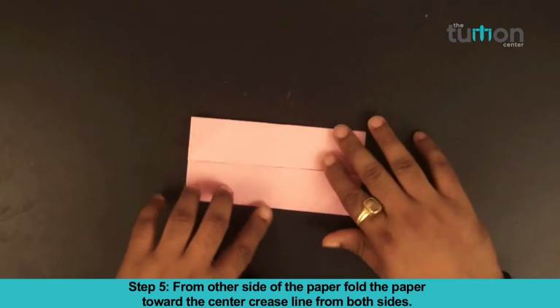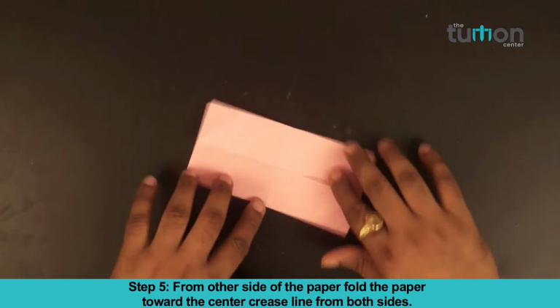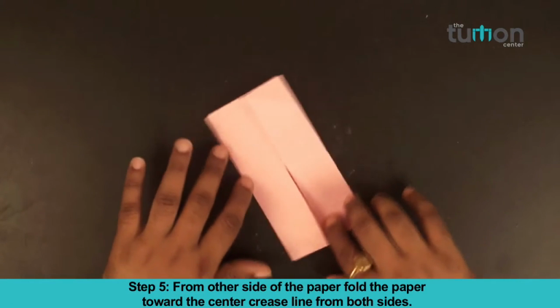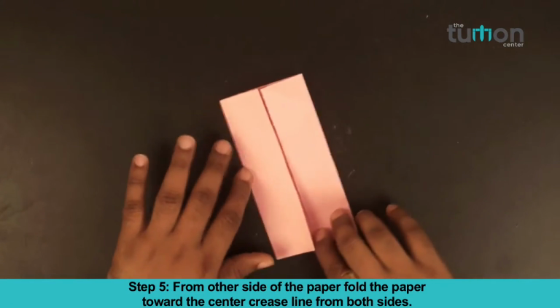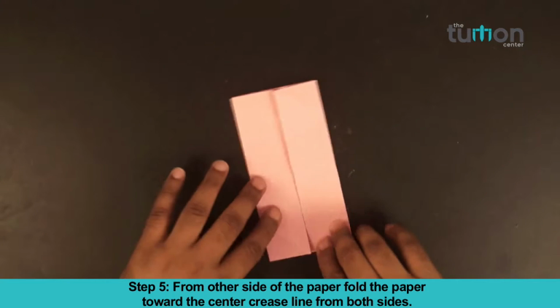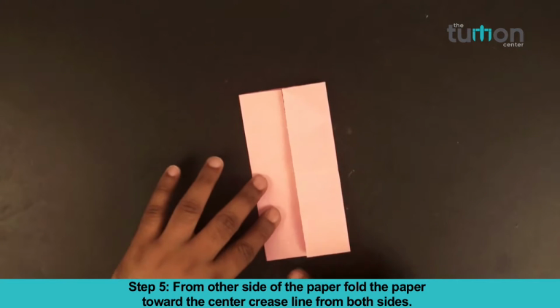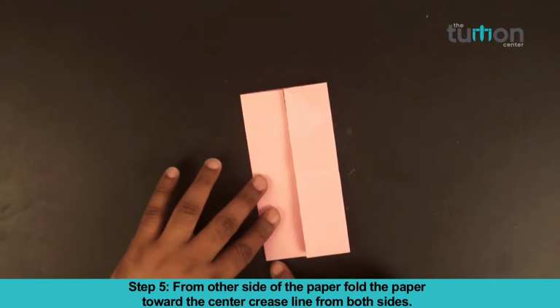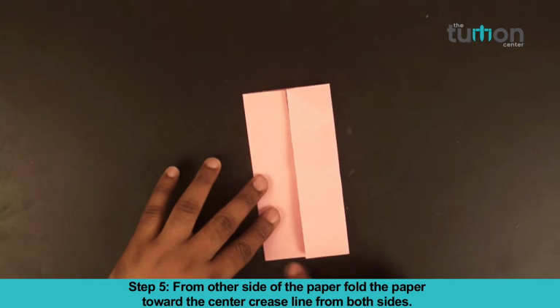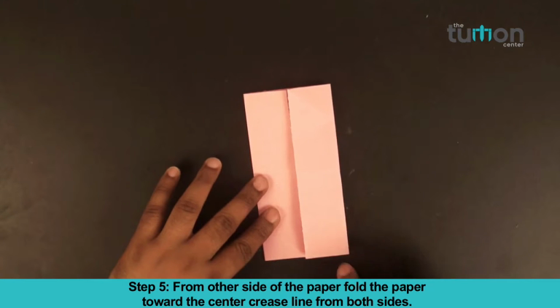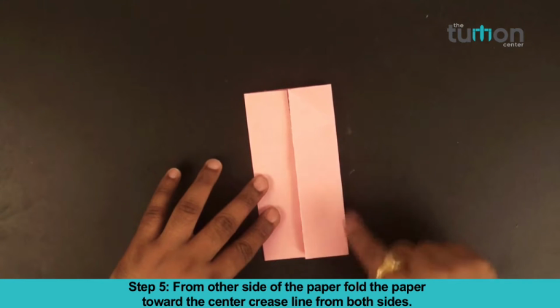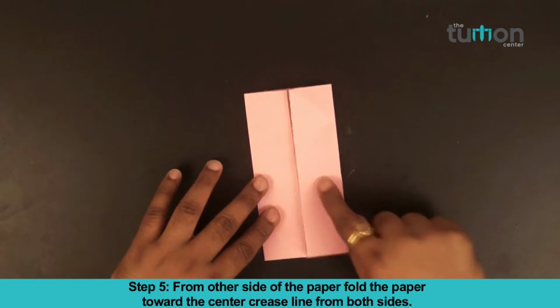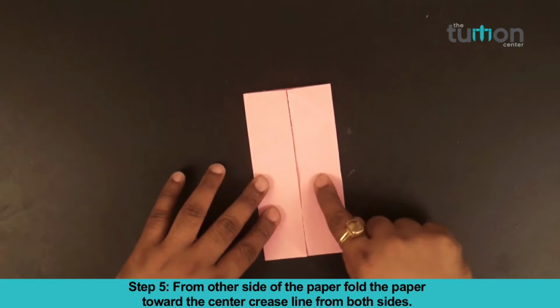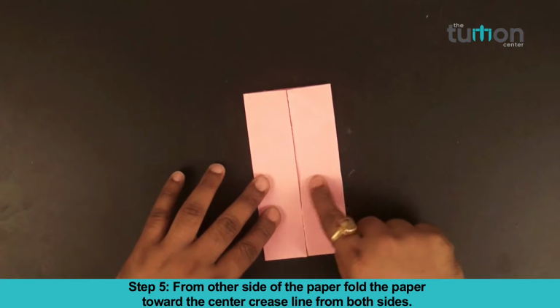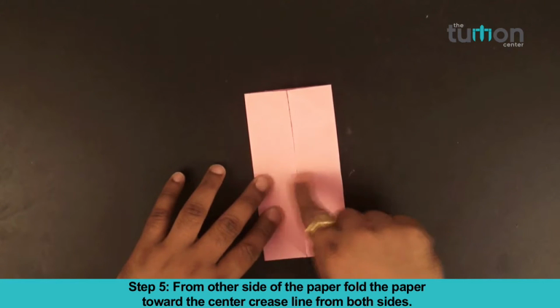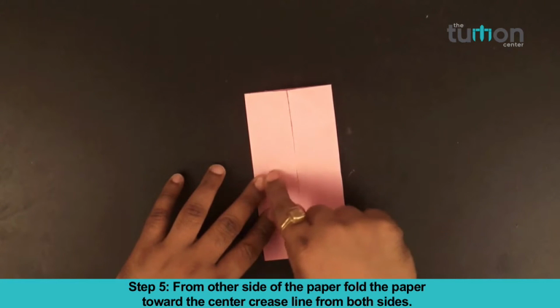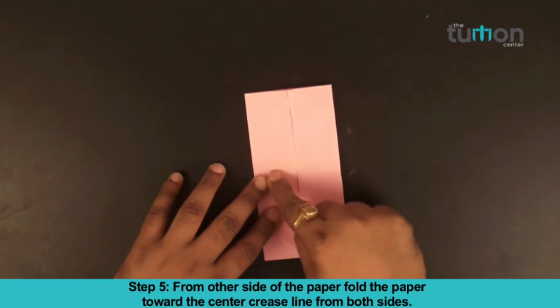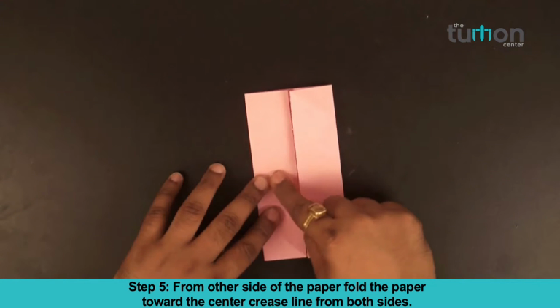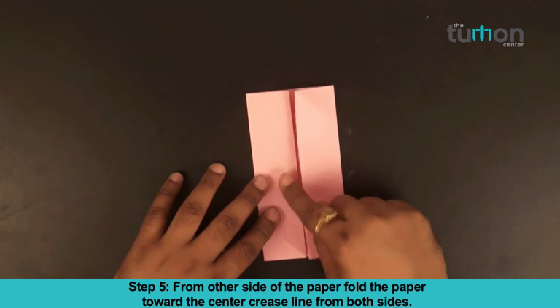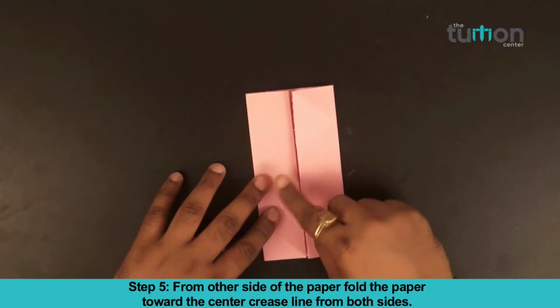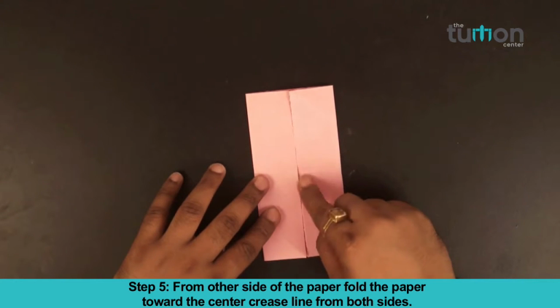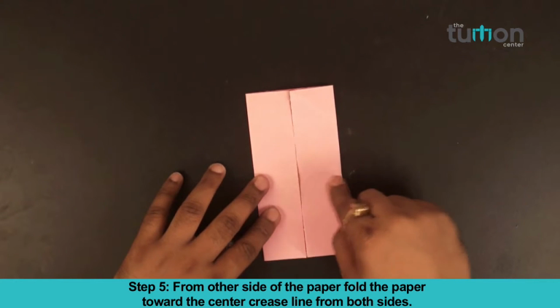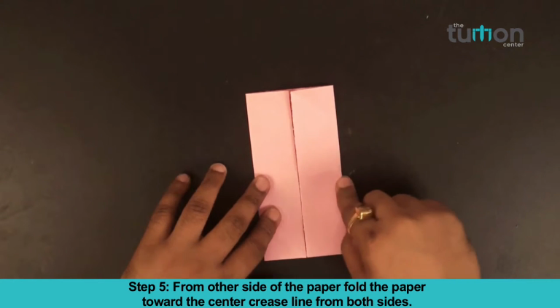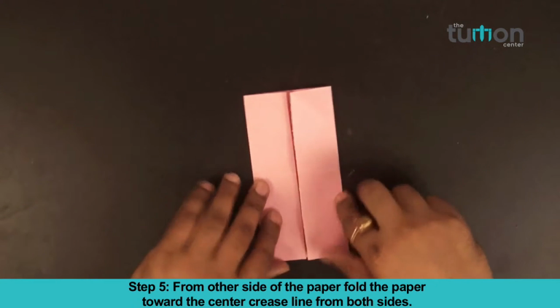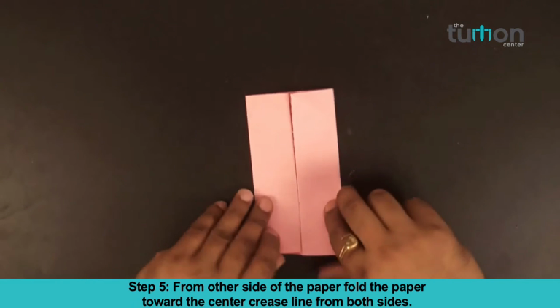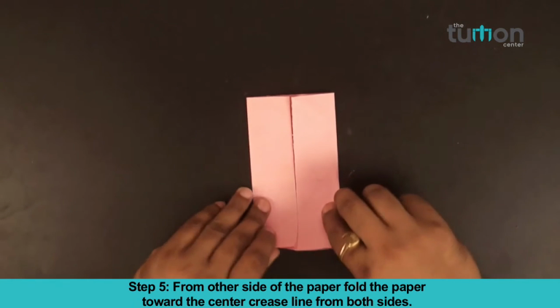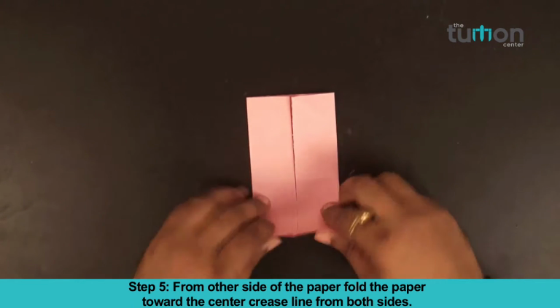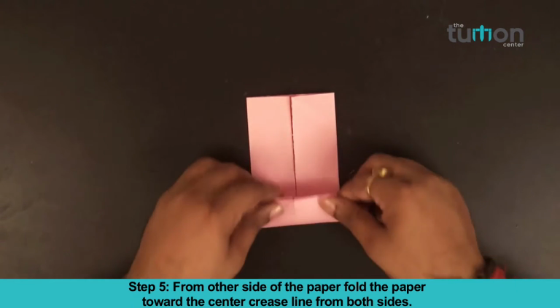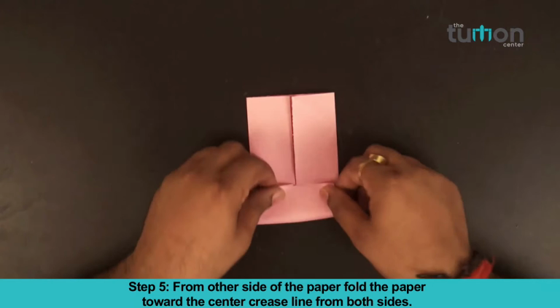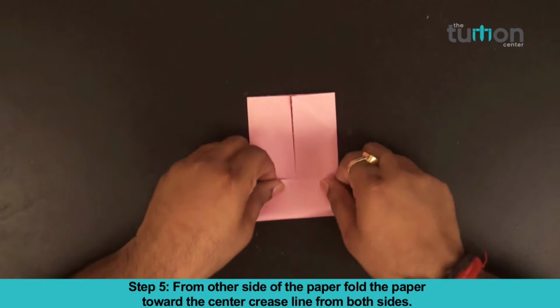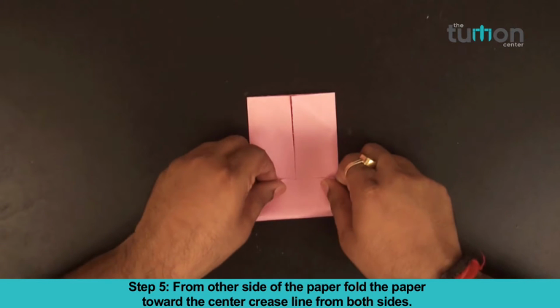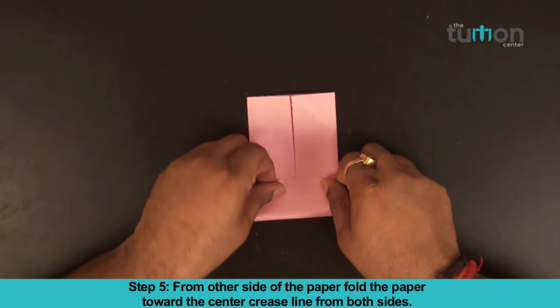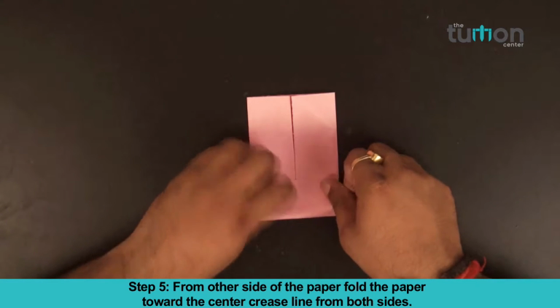Step 5. From the other side of the paper, fold the paper towards the center crease line from both sides.